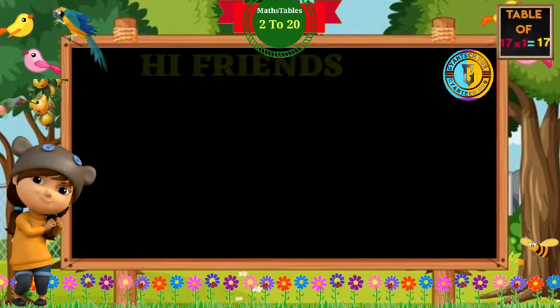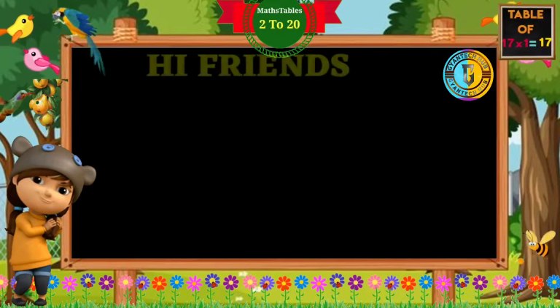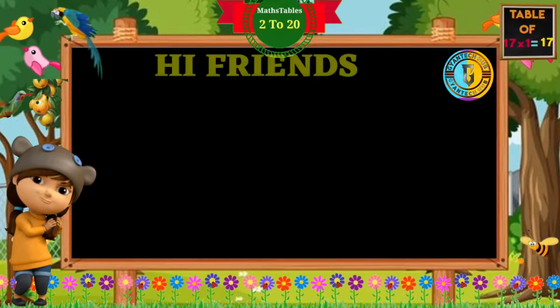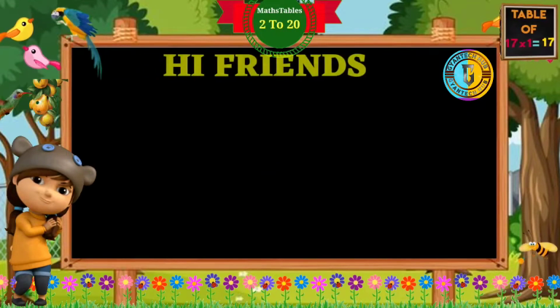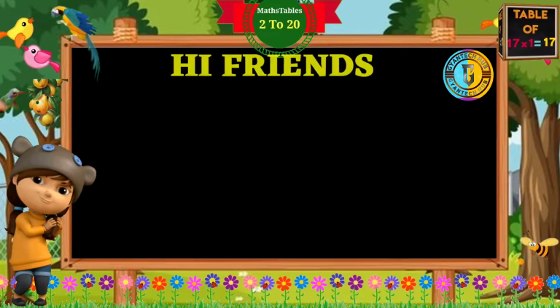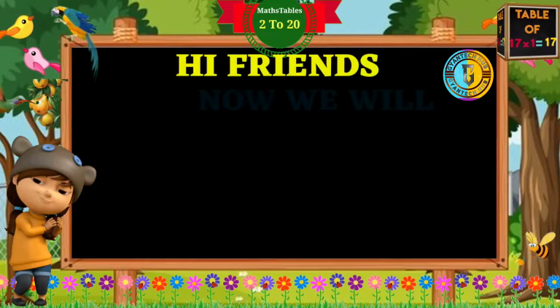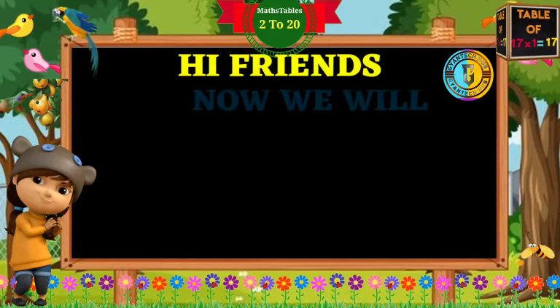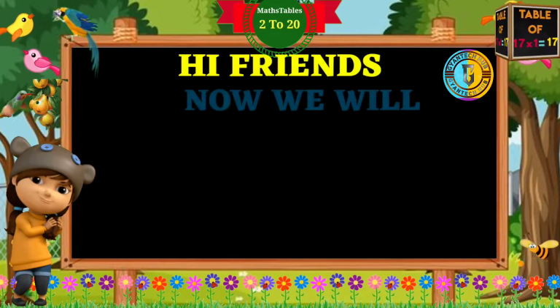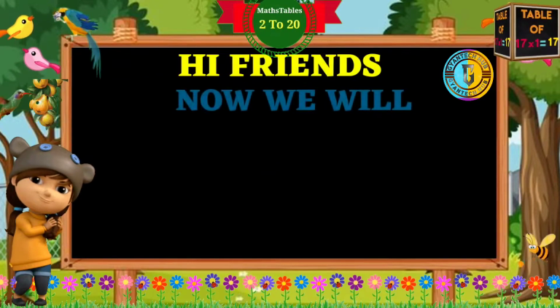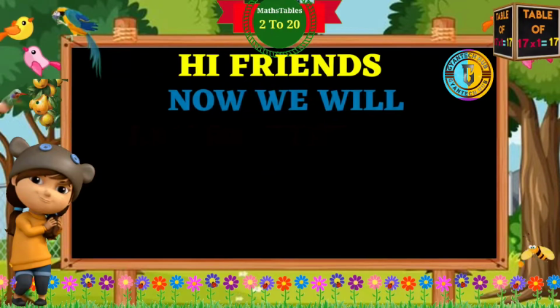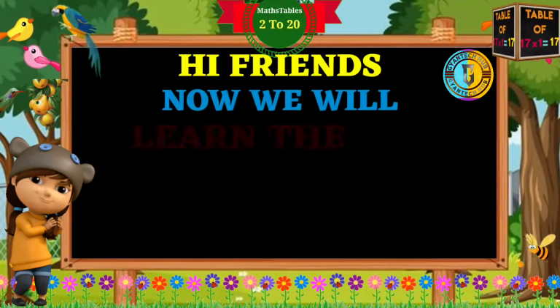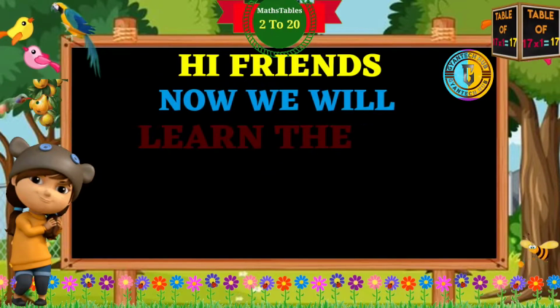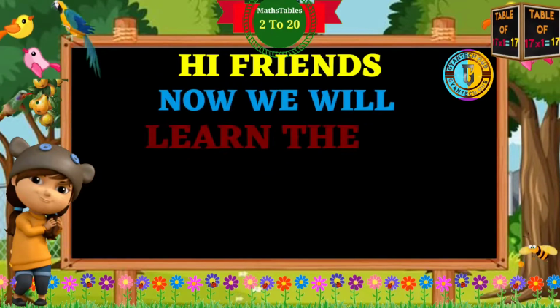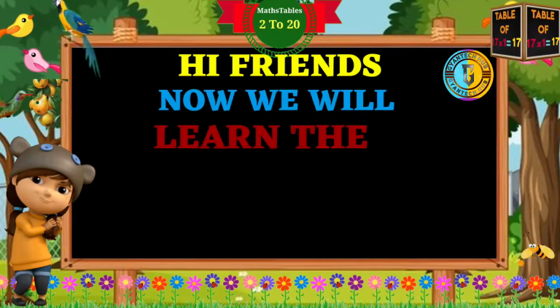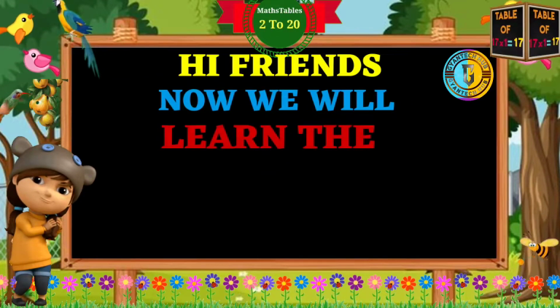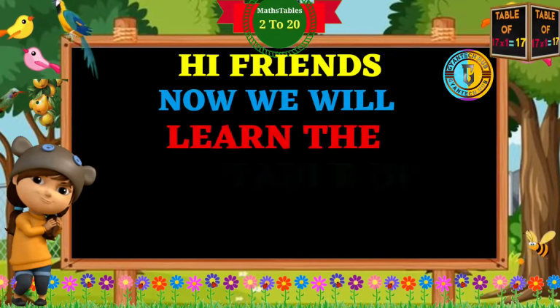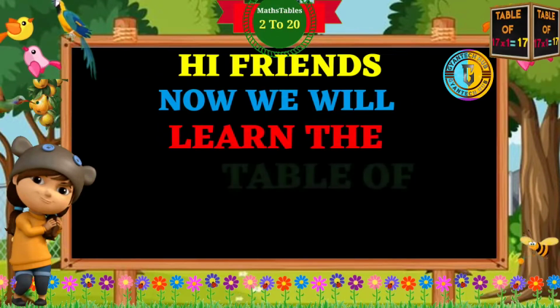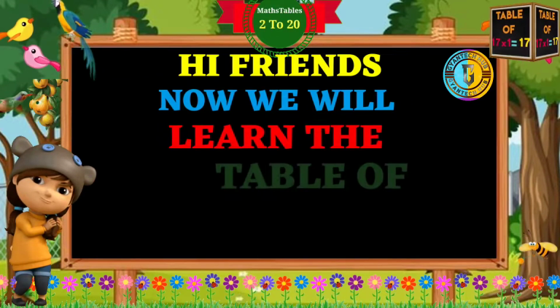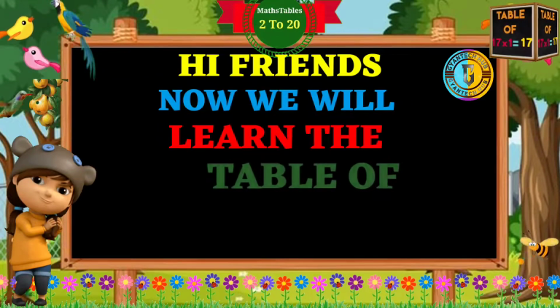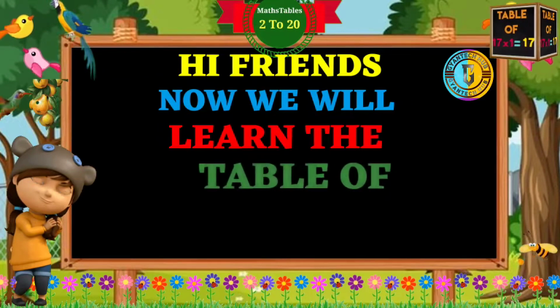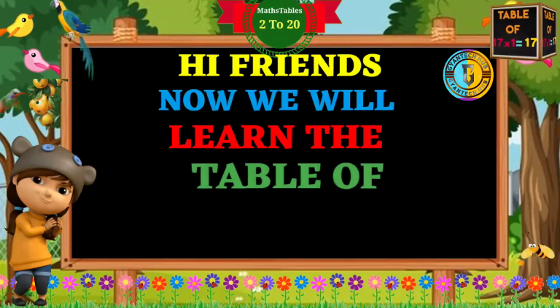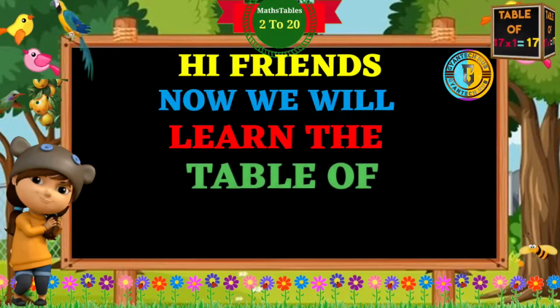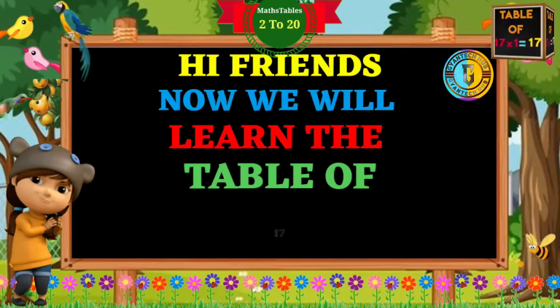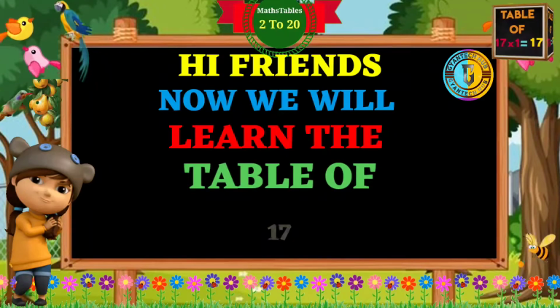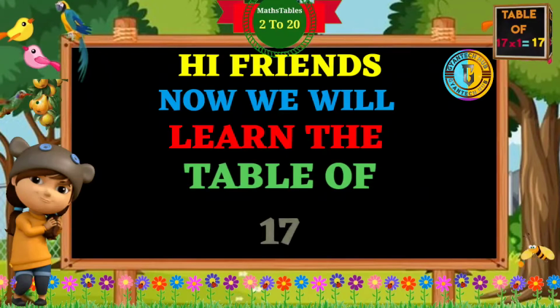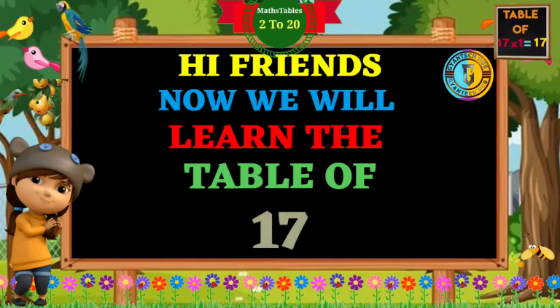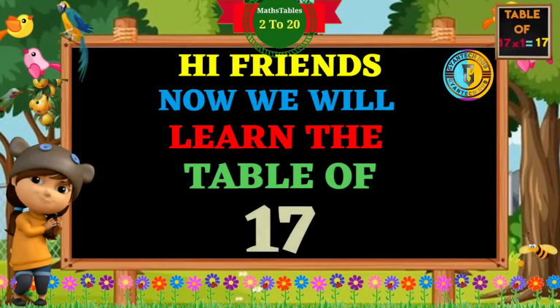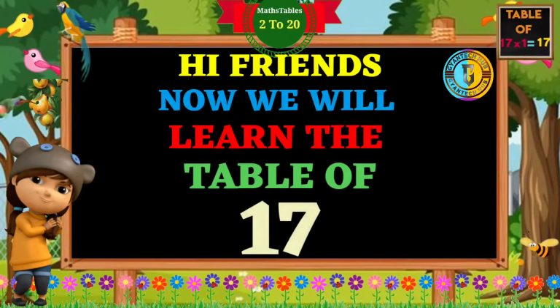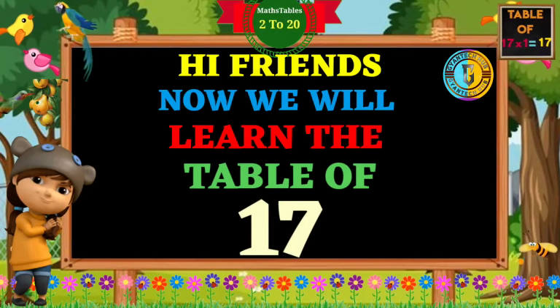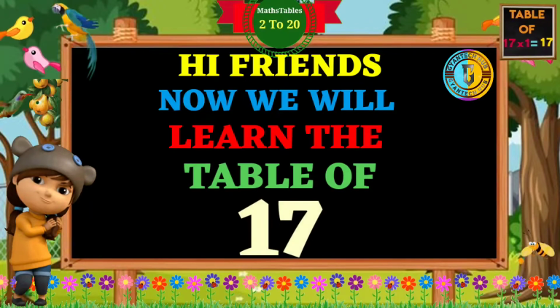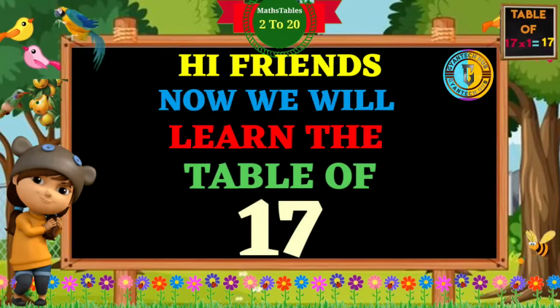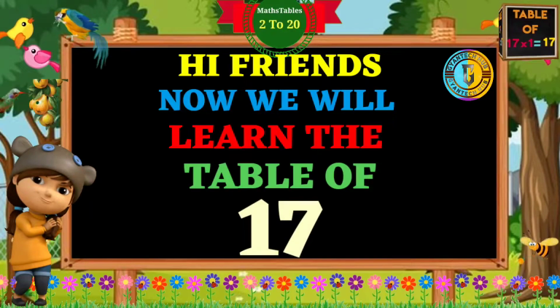Hi friends, now we will learn the table of 17.